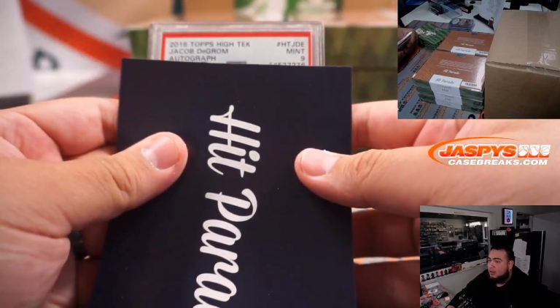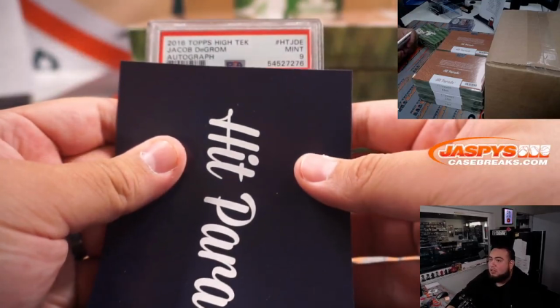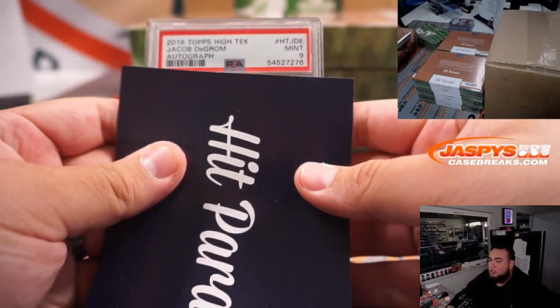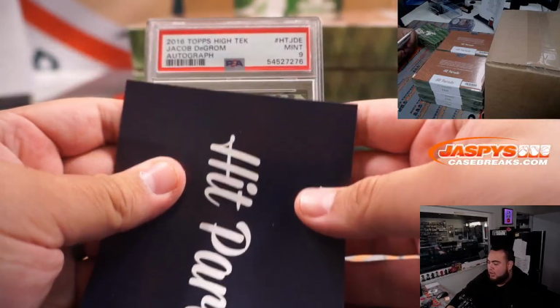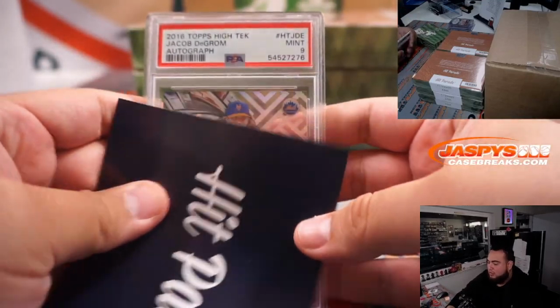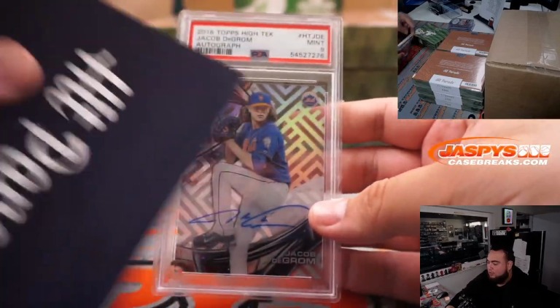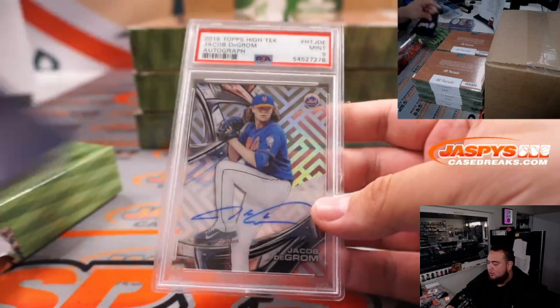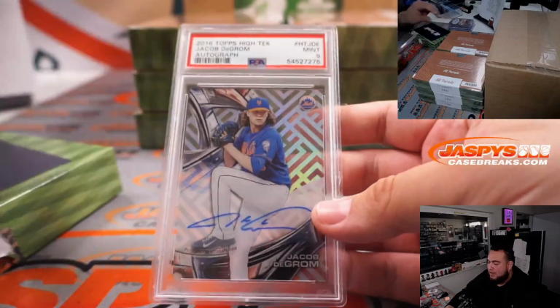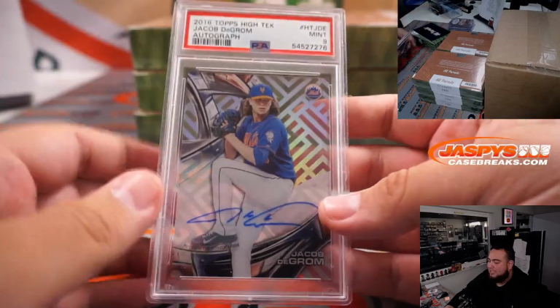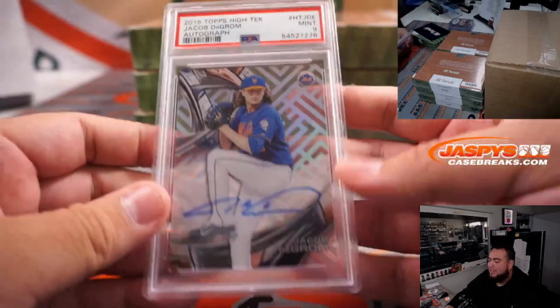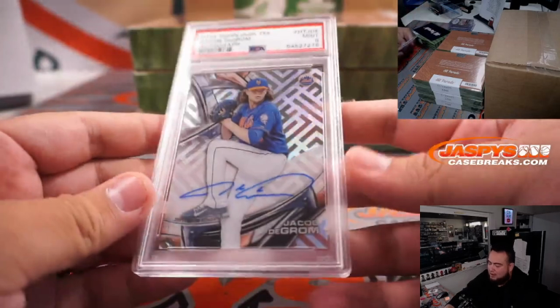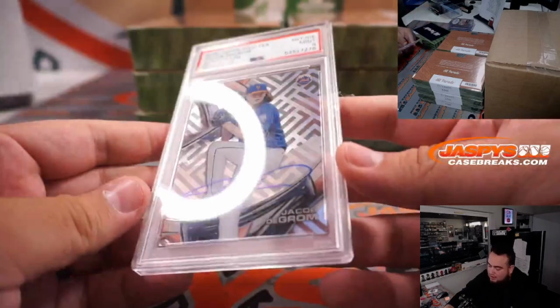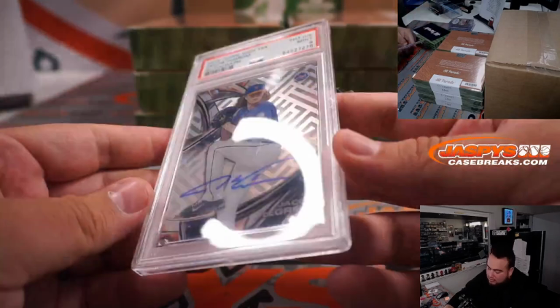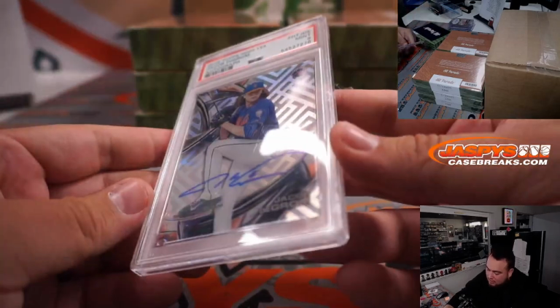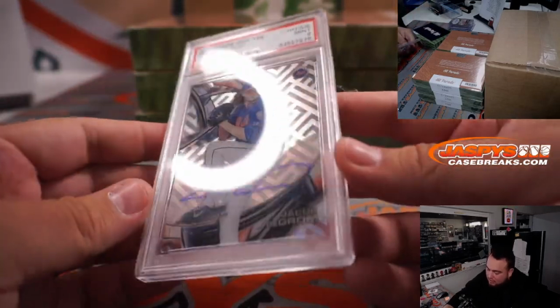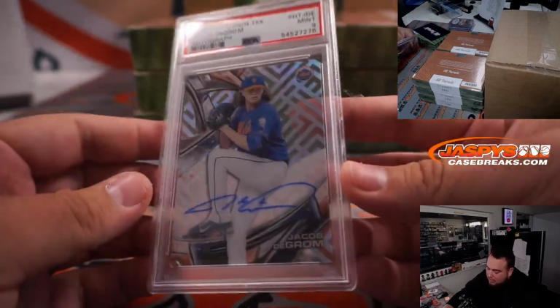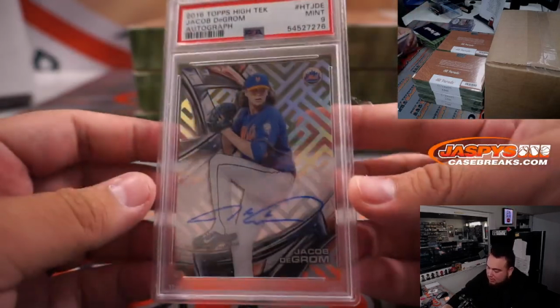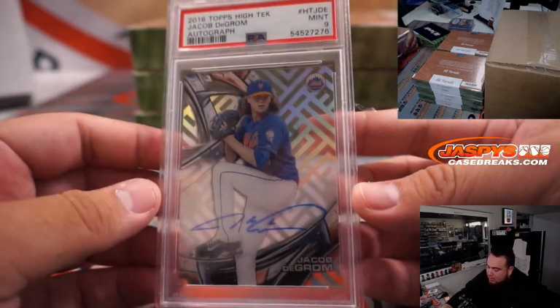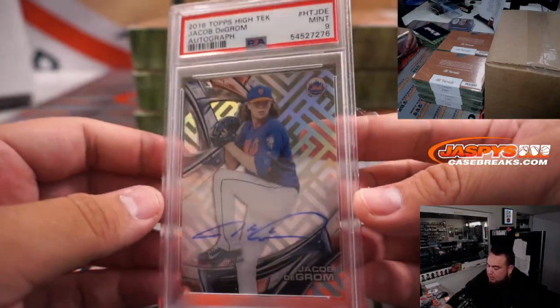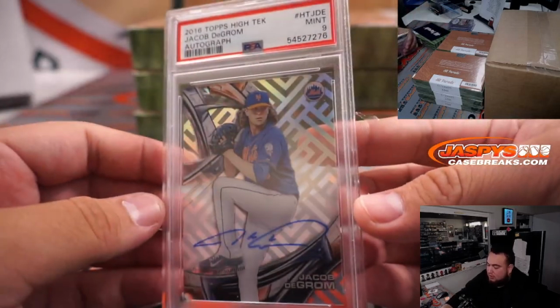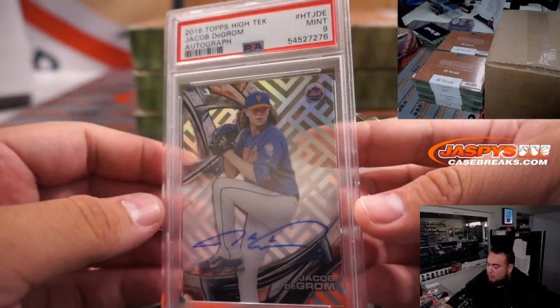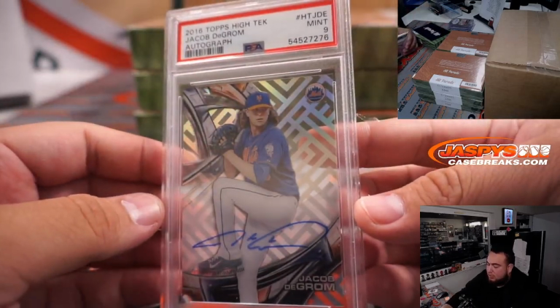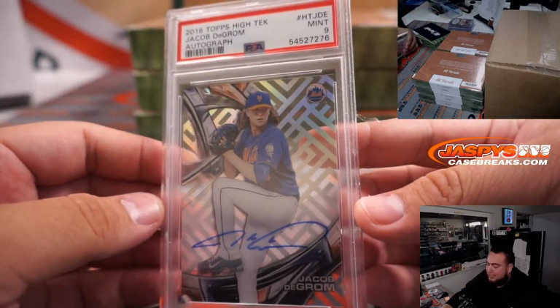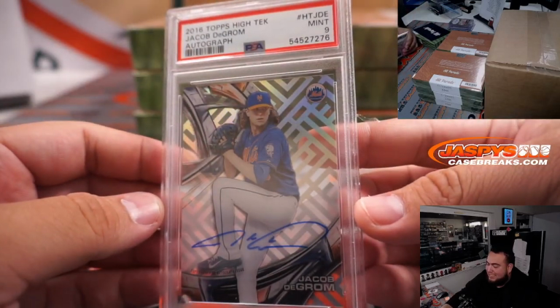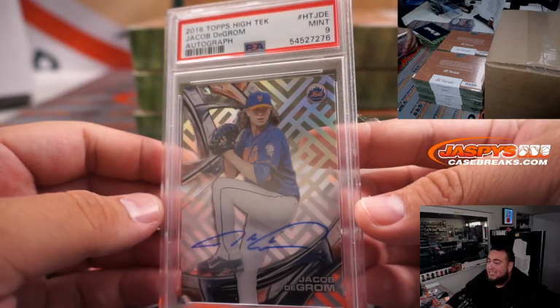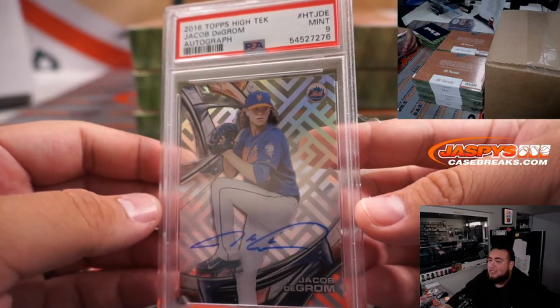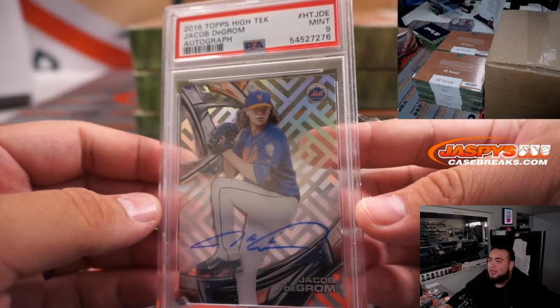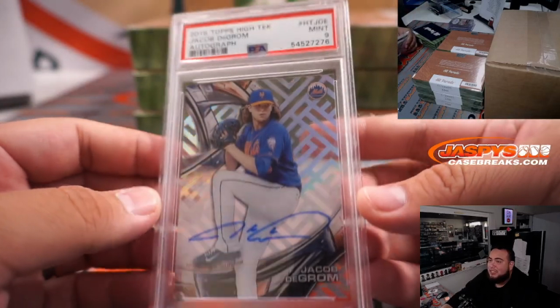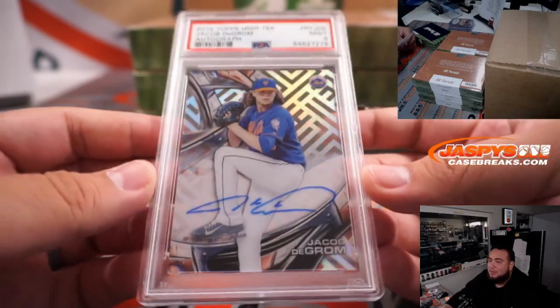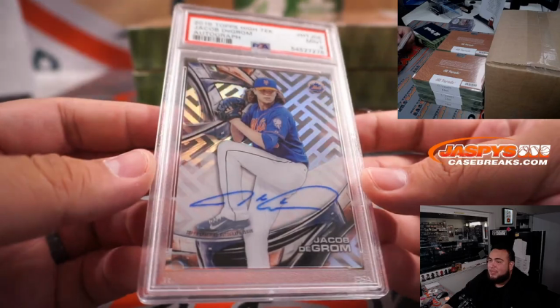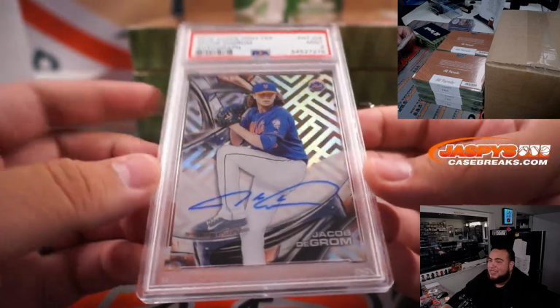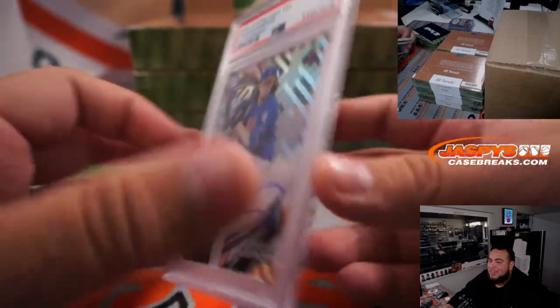Jacob DeGrom, High Tech — 2016 Topps High Tech, PSA 9.